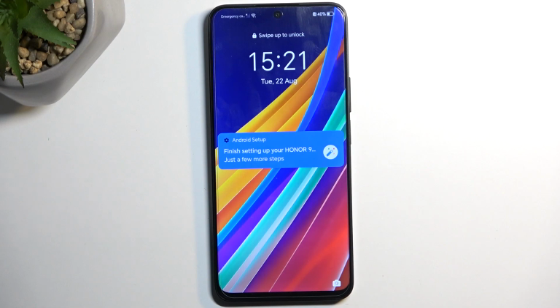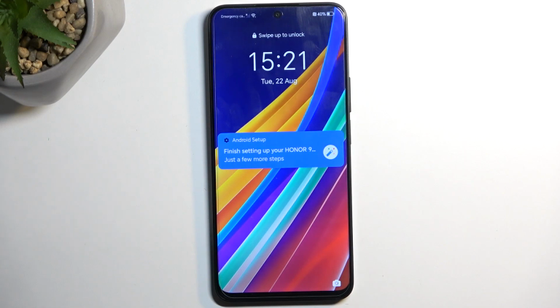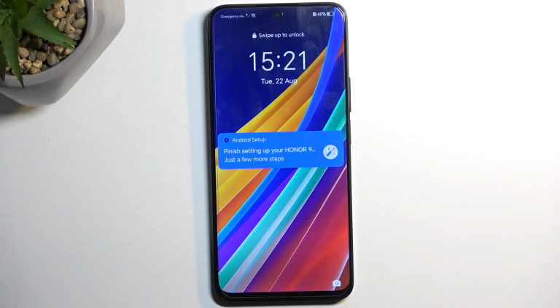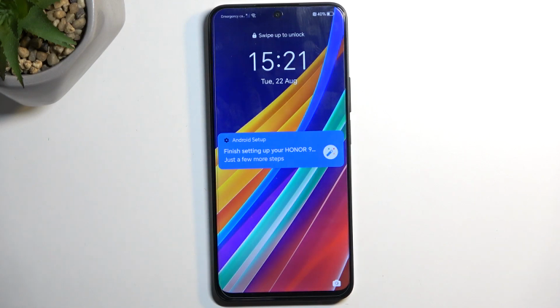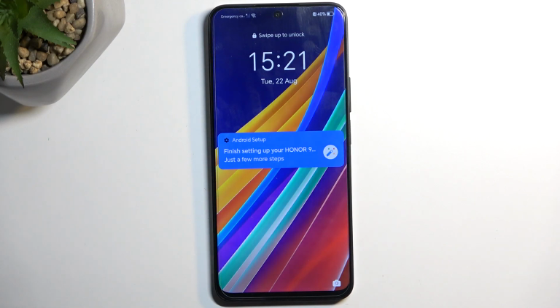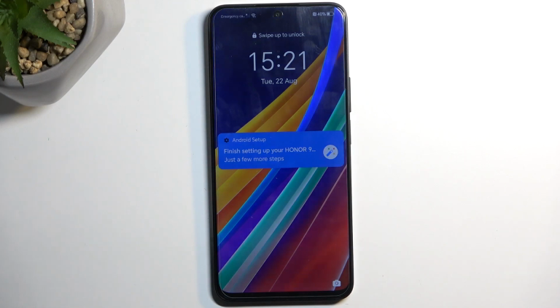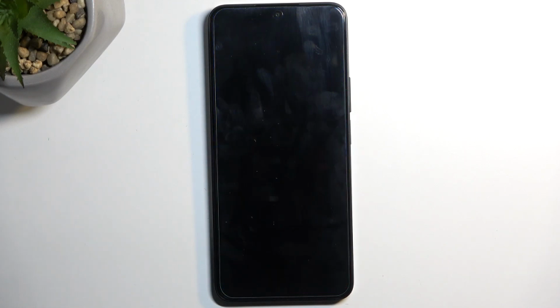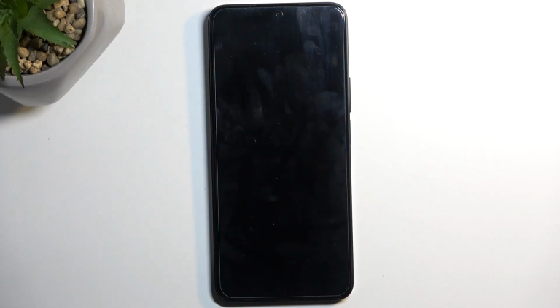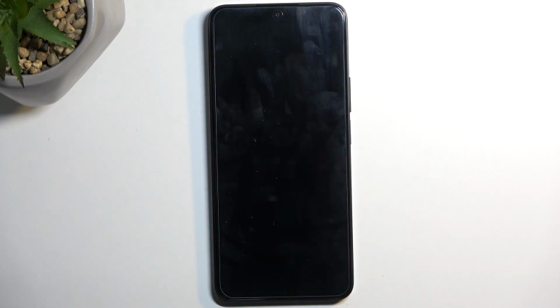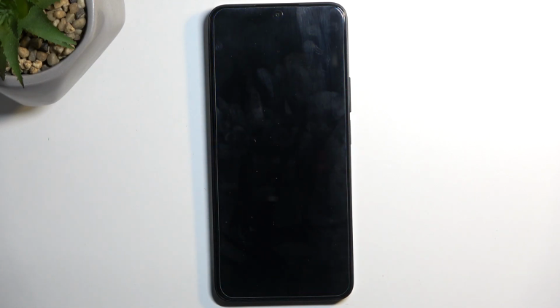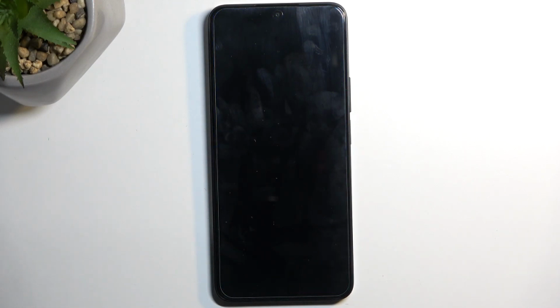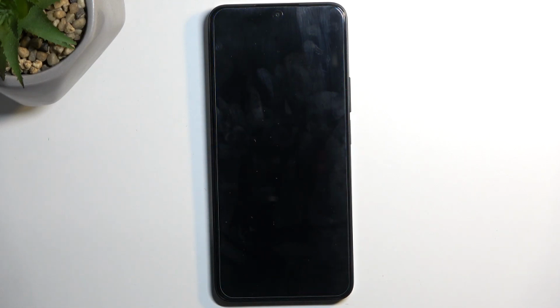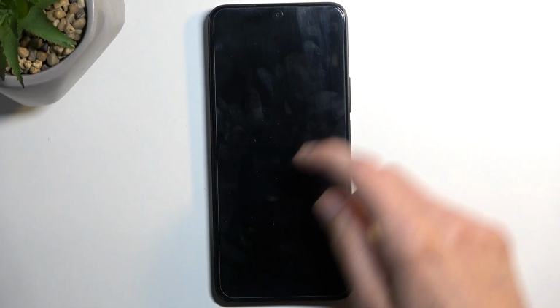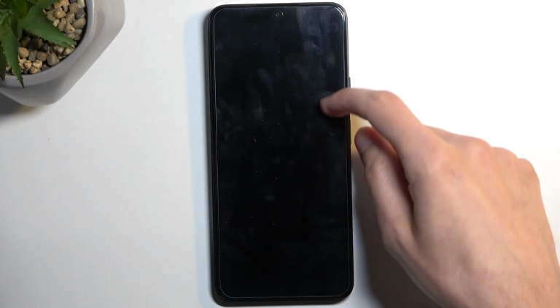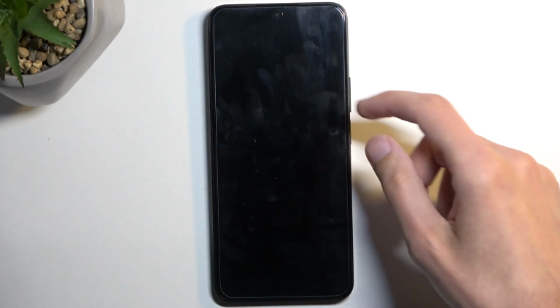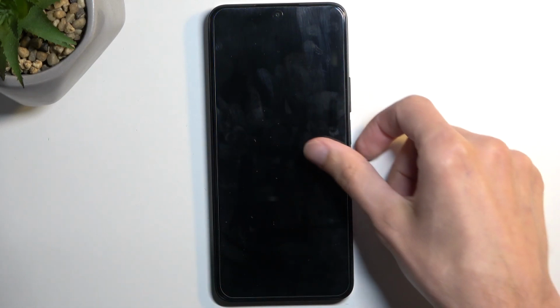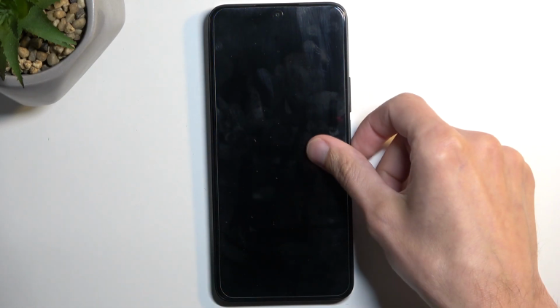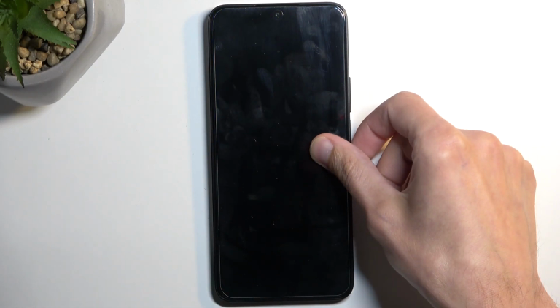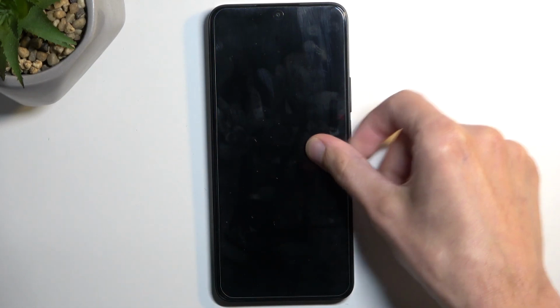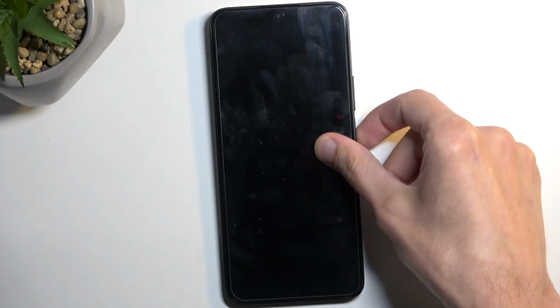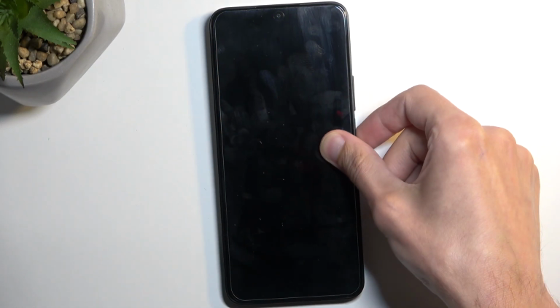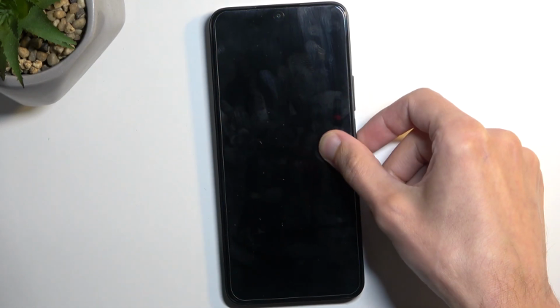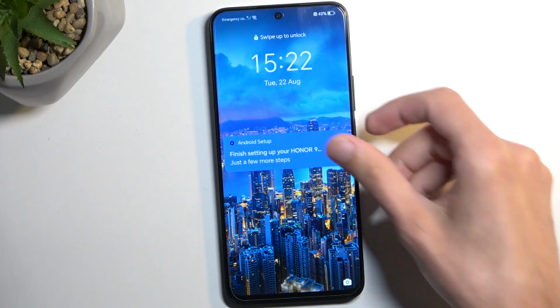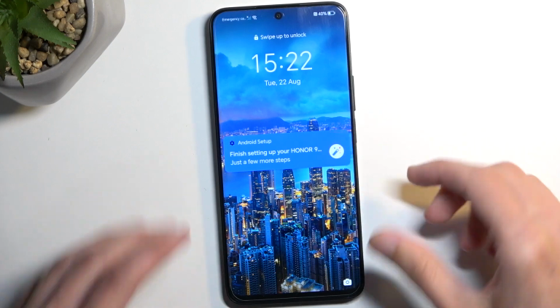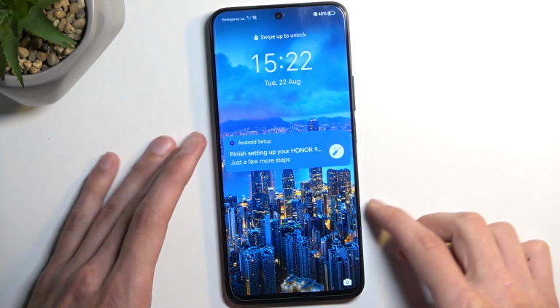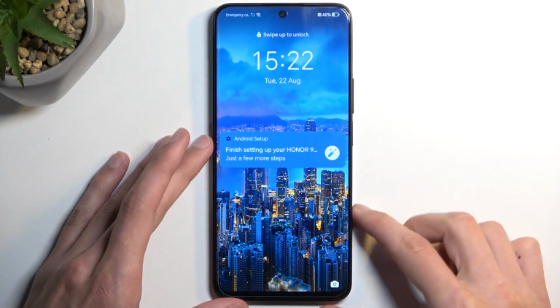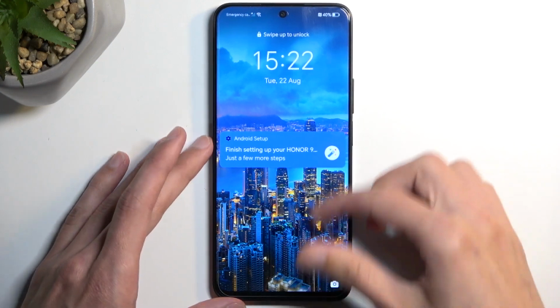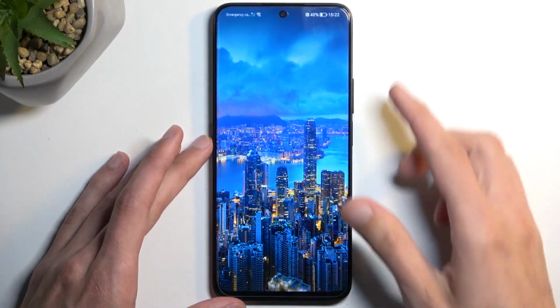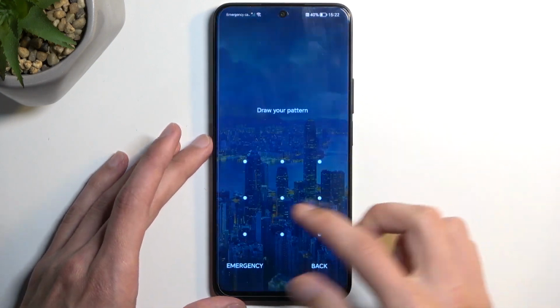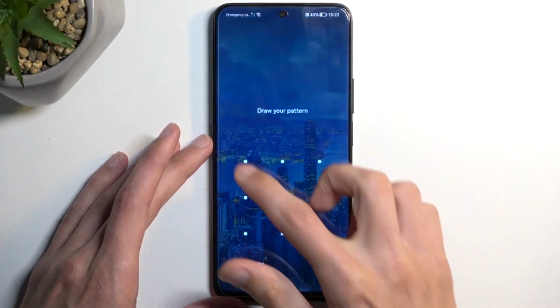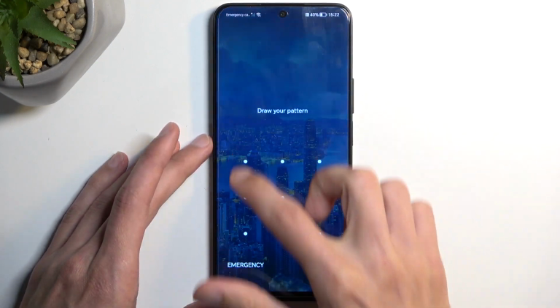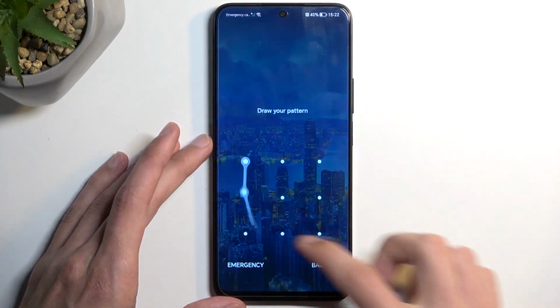Welcome. This is the Honor 90 Lite and today I'll show you how you can wipe cache partition on this device.